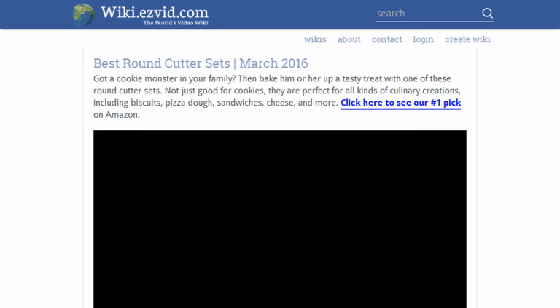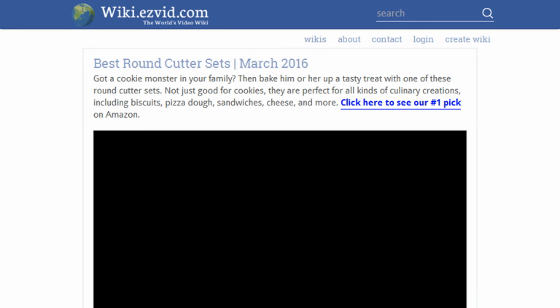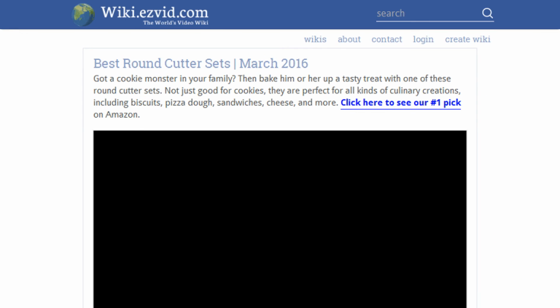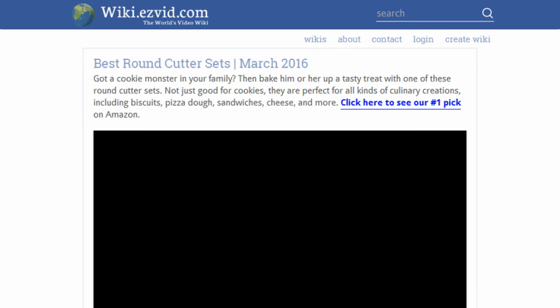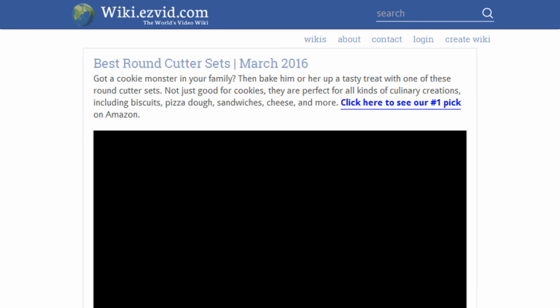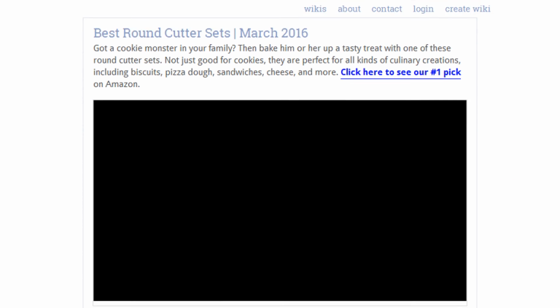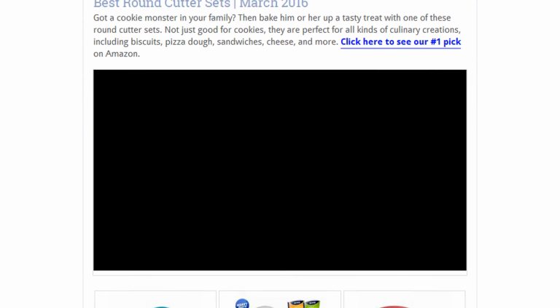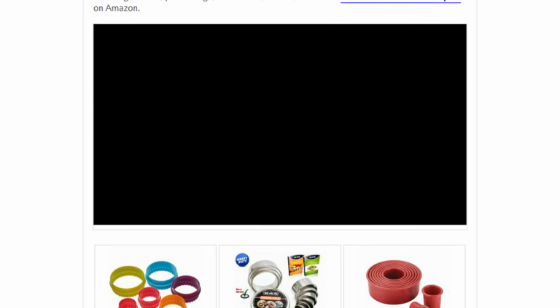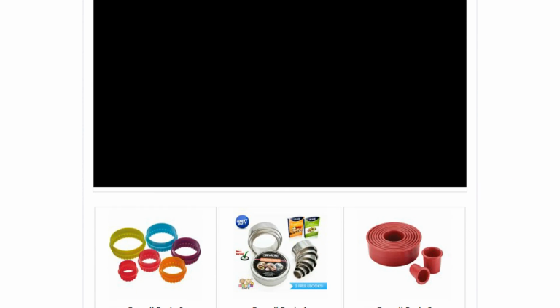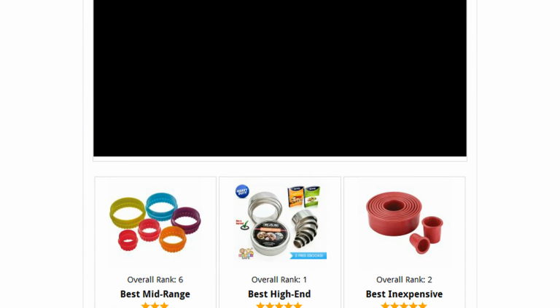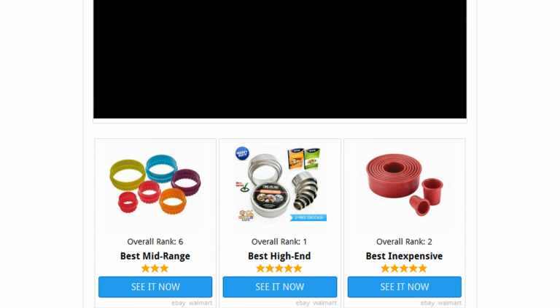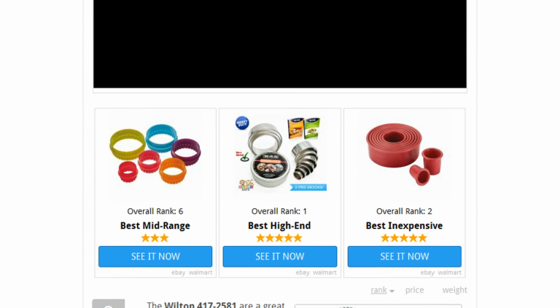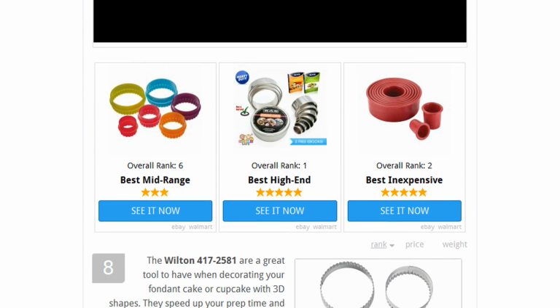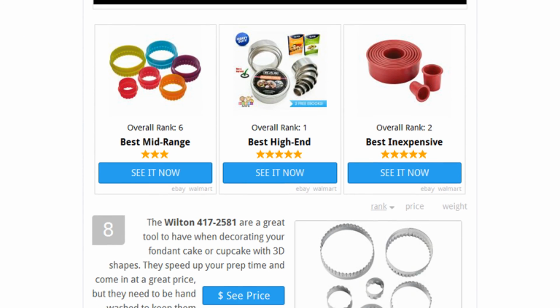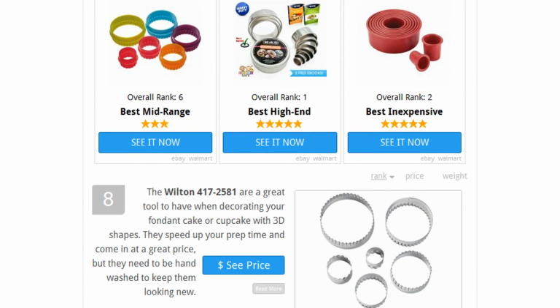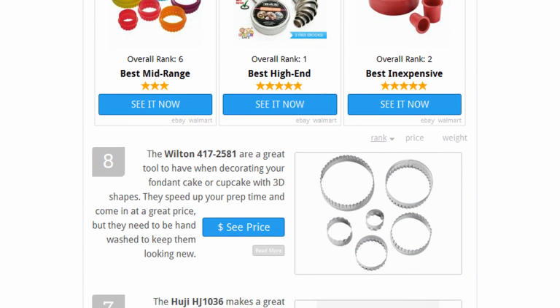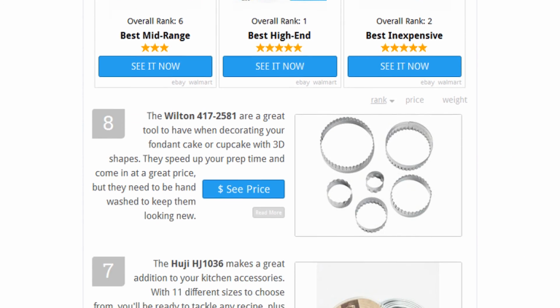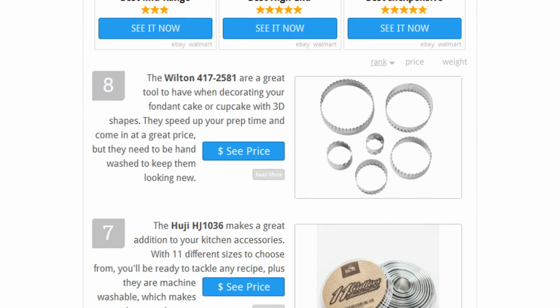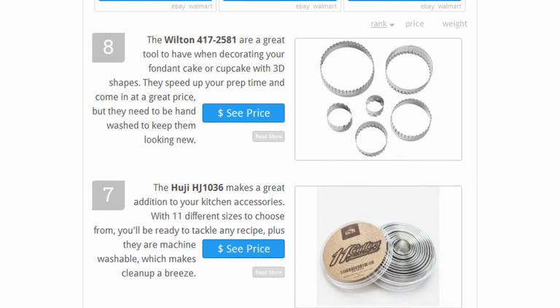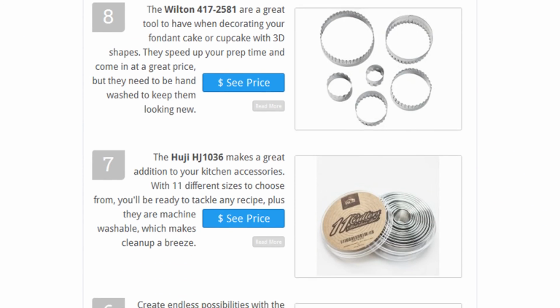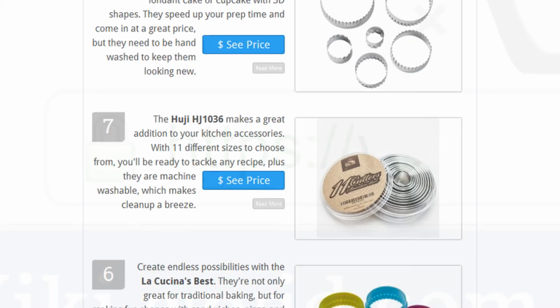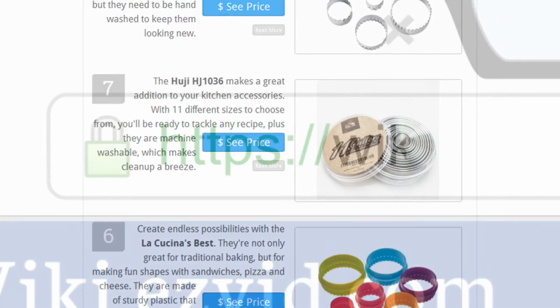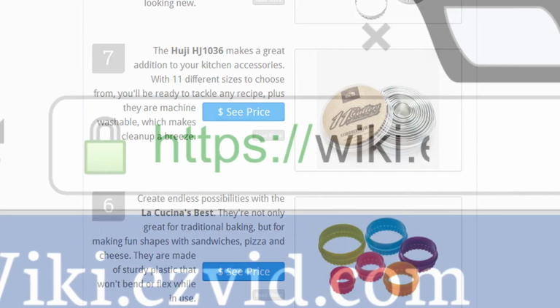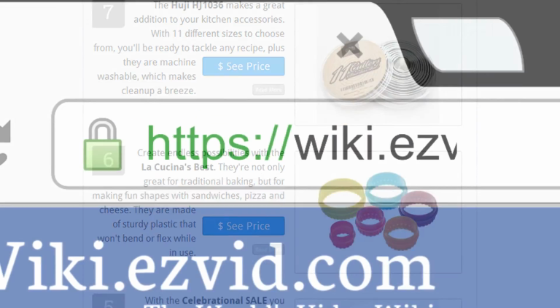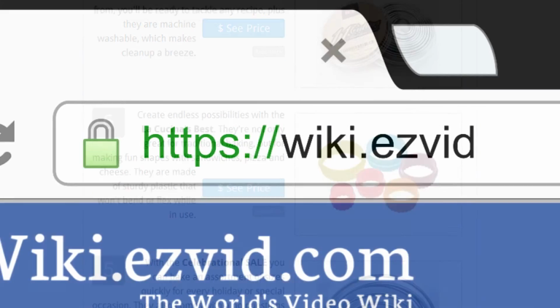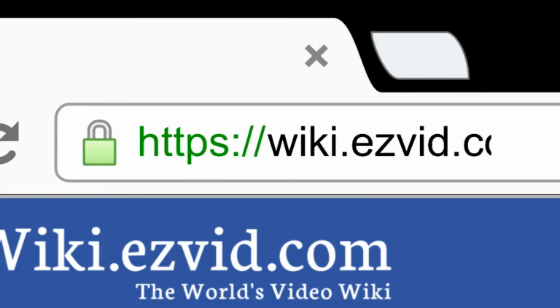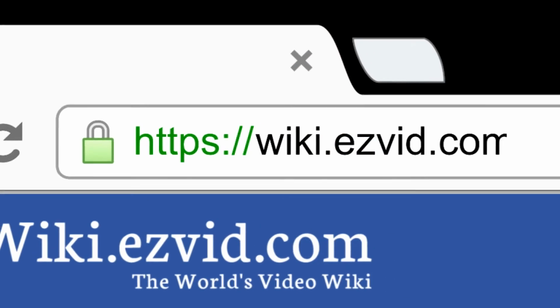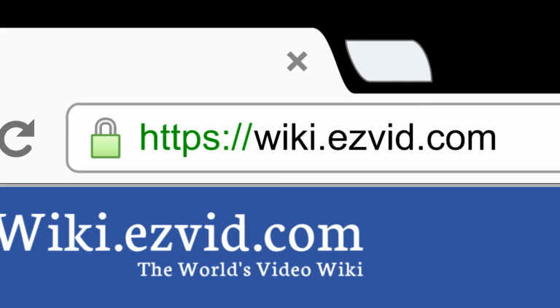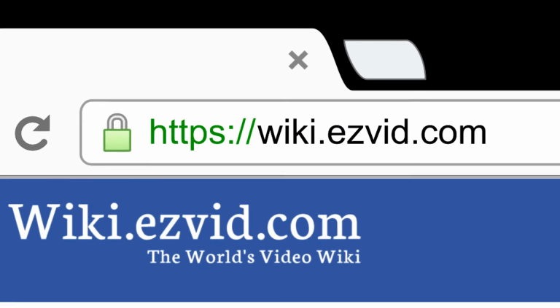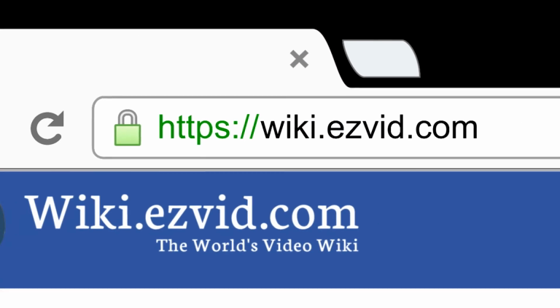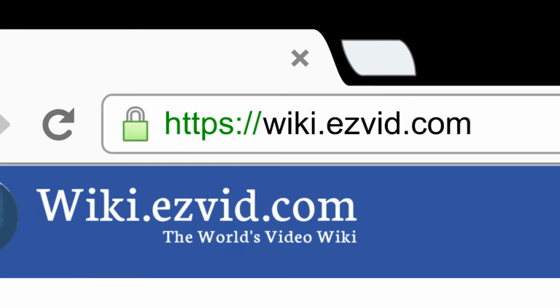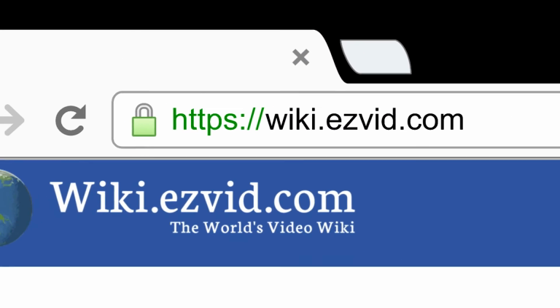To see all this stuff, go to wiki.easyvid.com and search for round cutter sets, or click beneath this video.